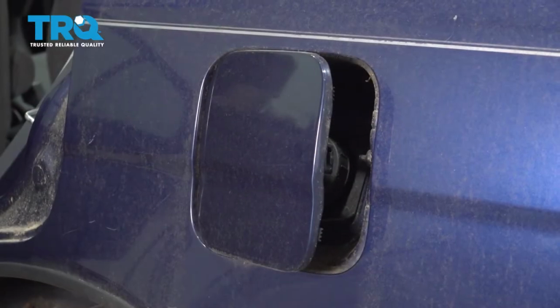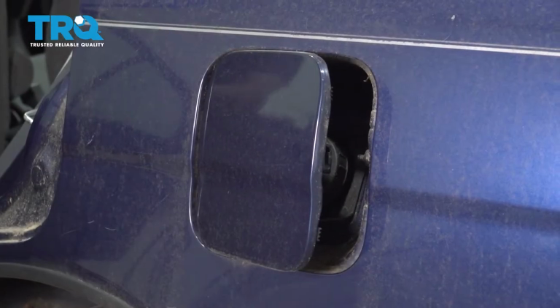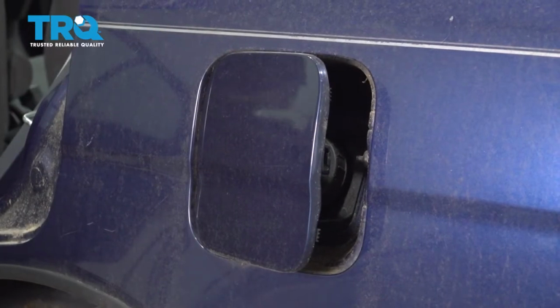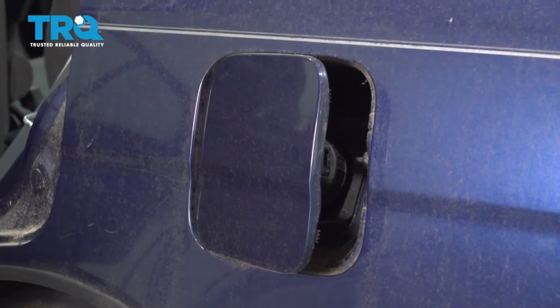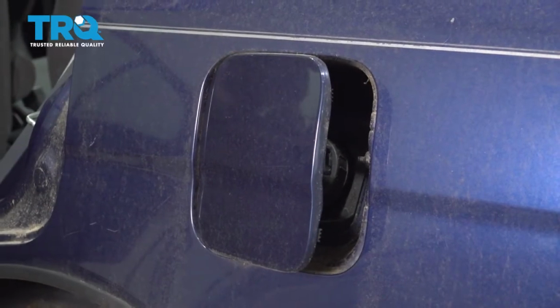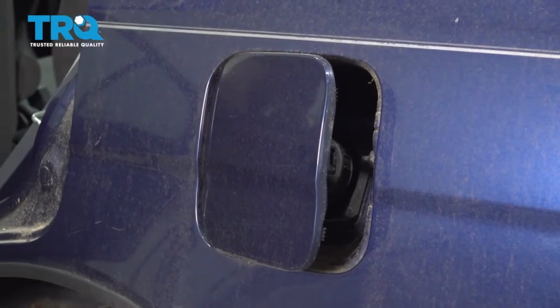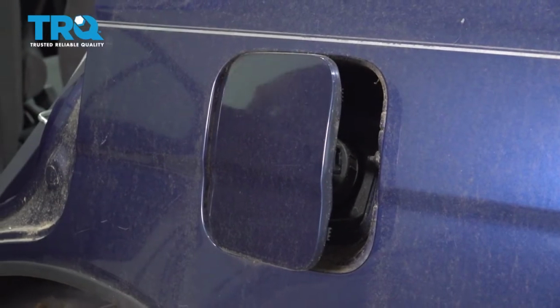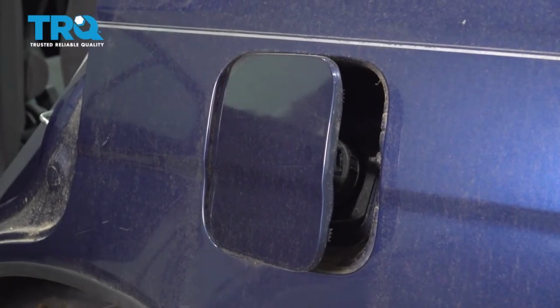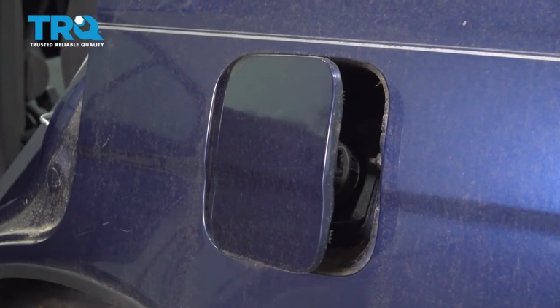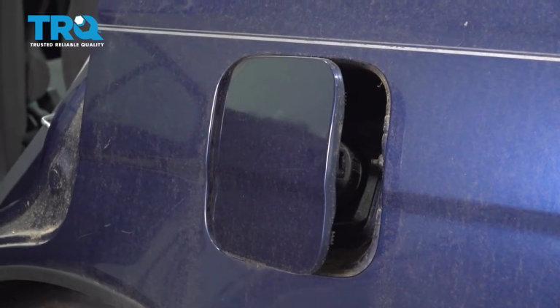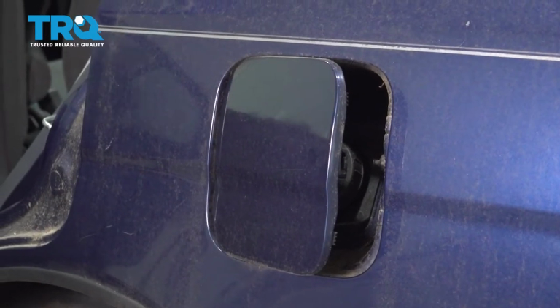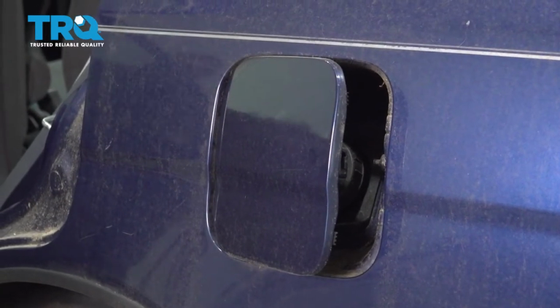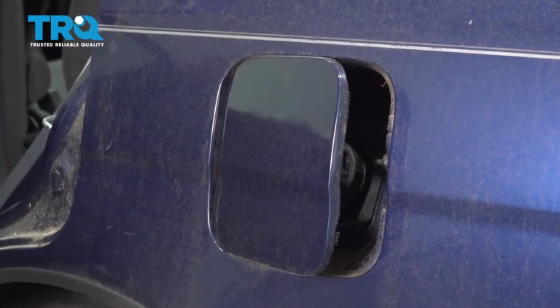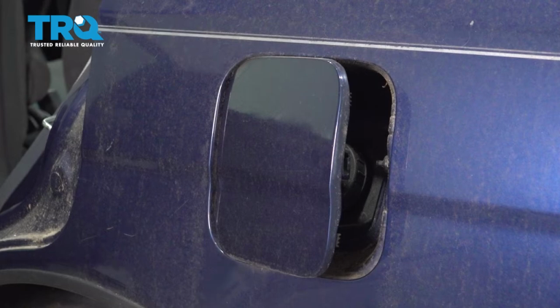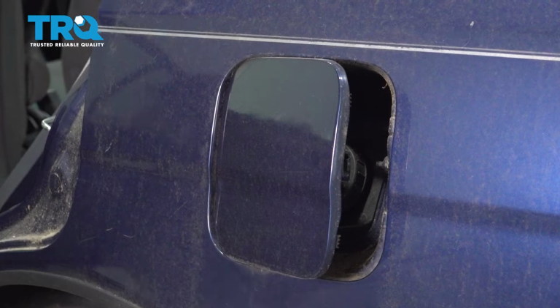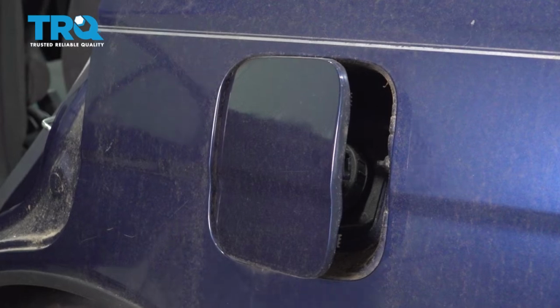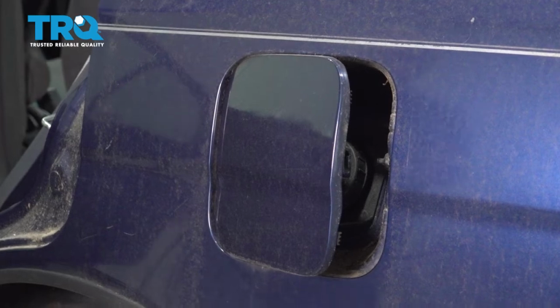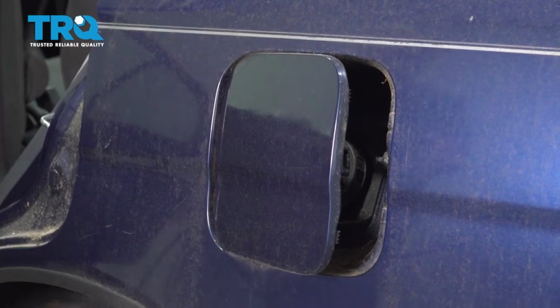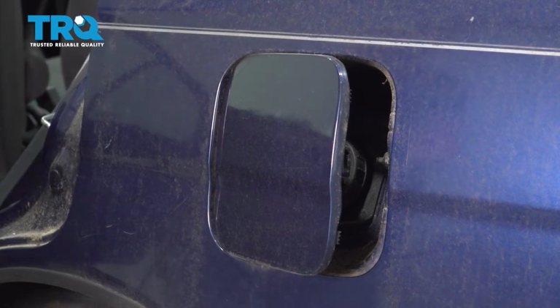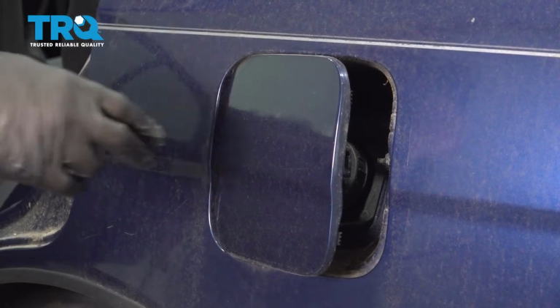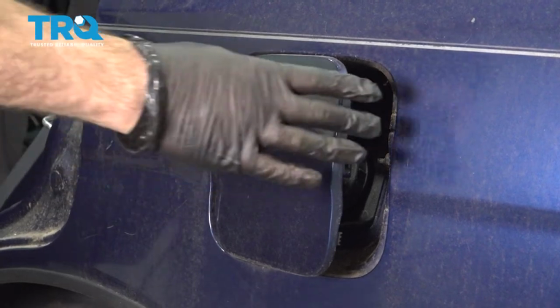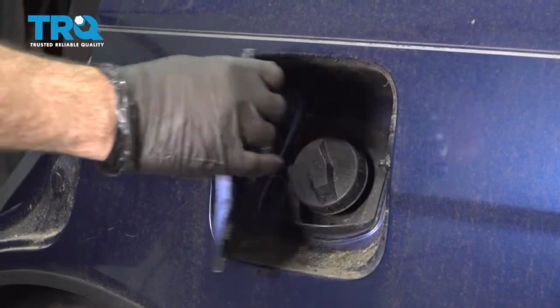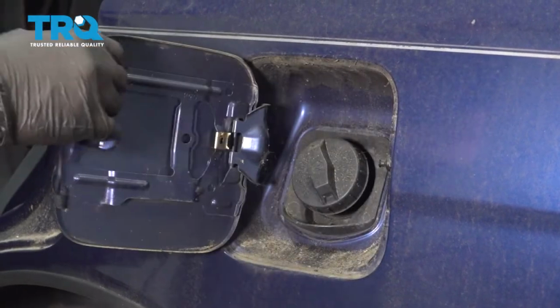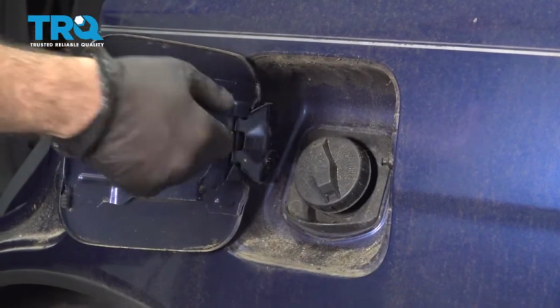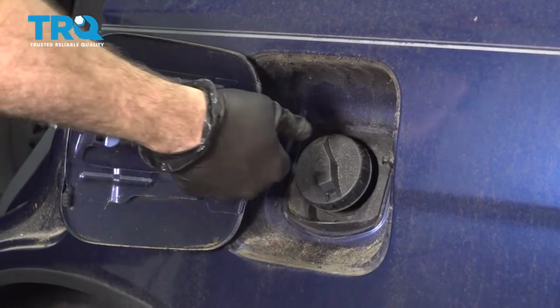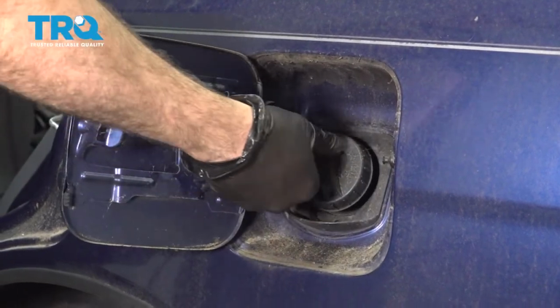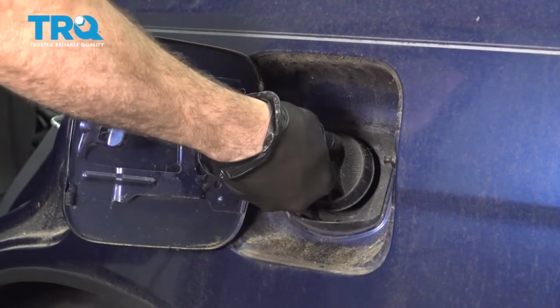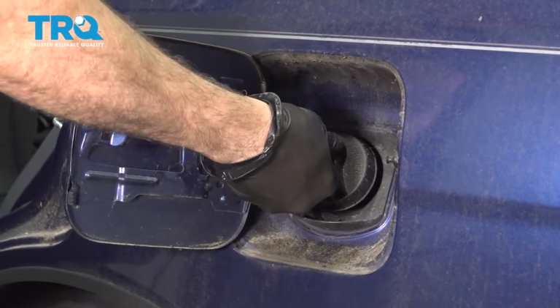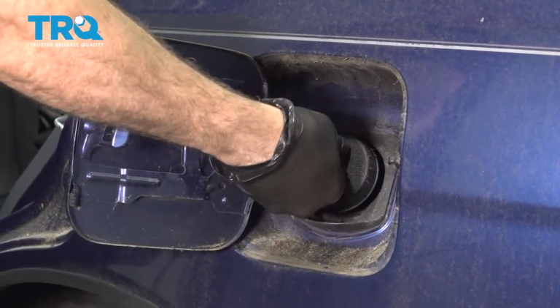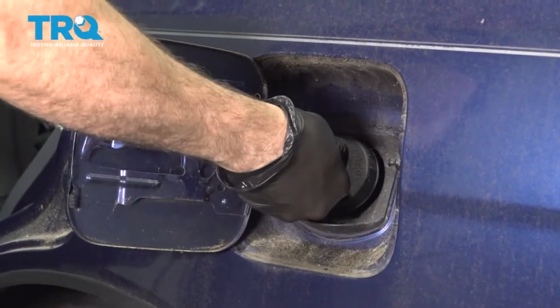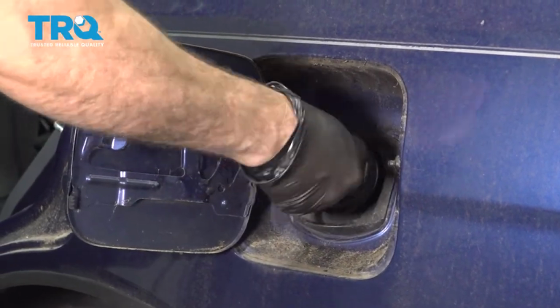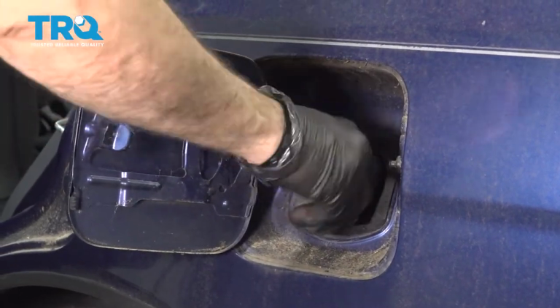Let's next go ahead and open up our gas cap door. I'm going to remove the gas cap — this will assist in releasing any pressure from the tank itself.